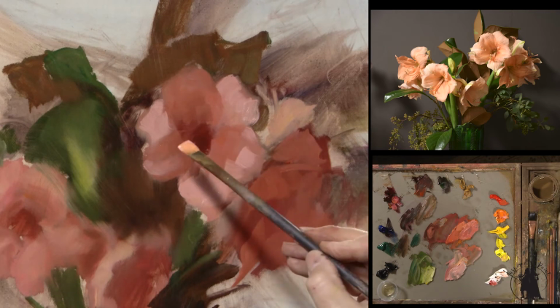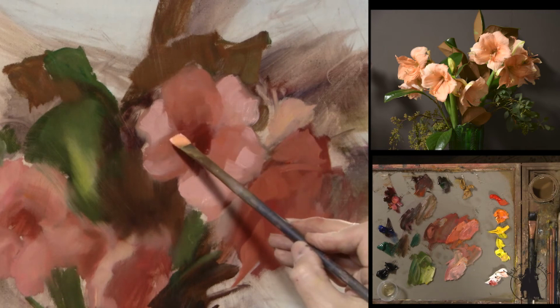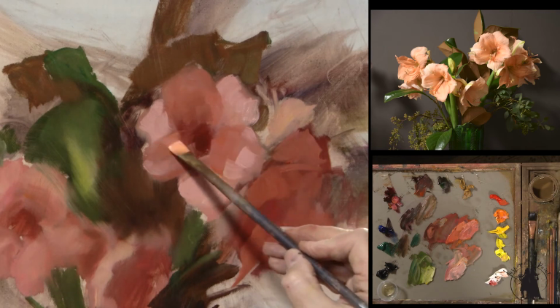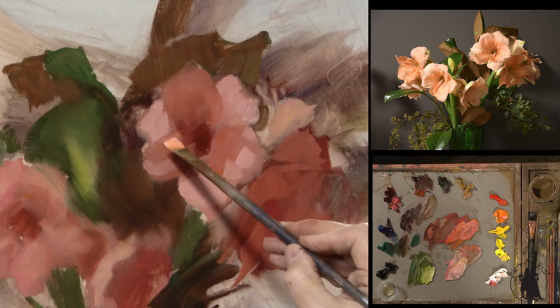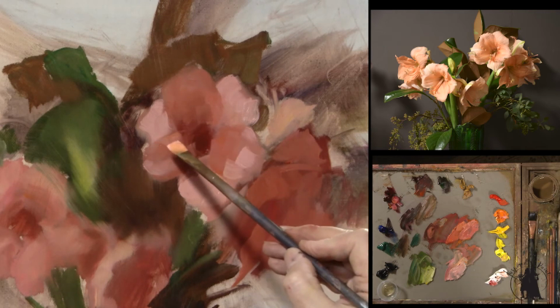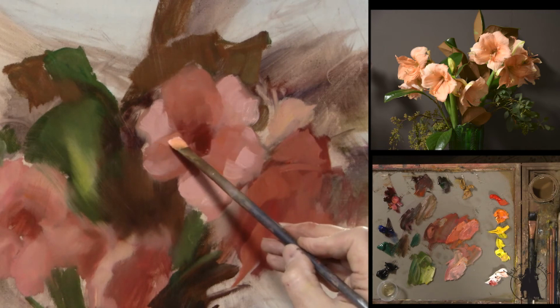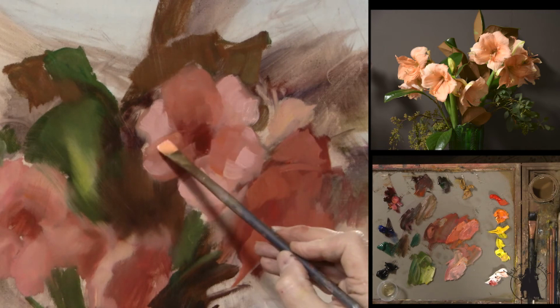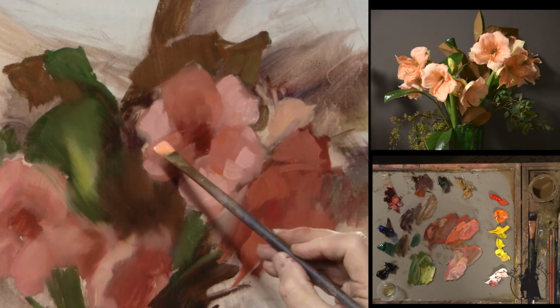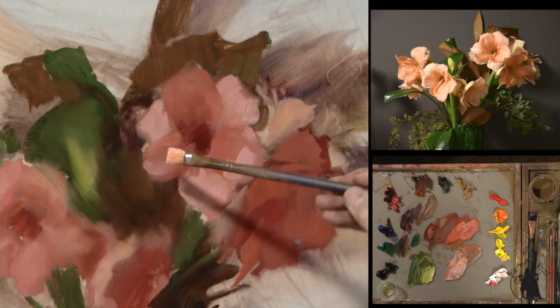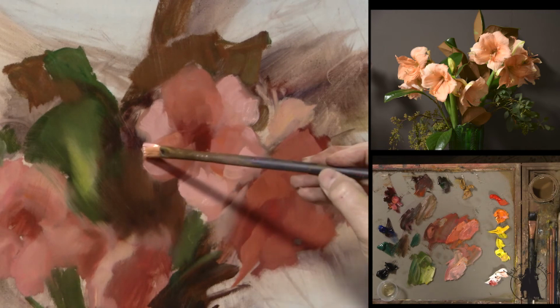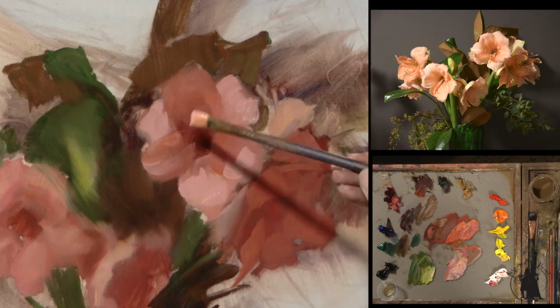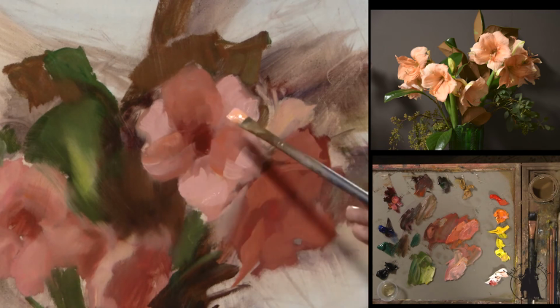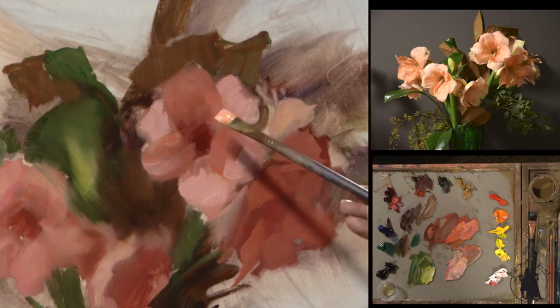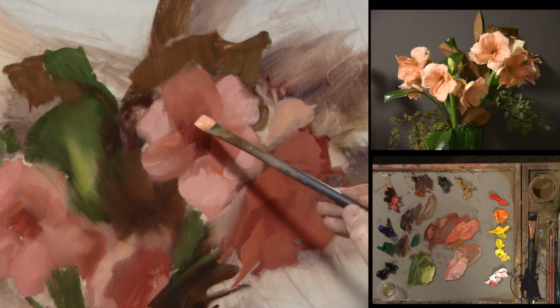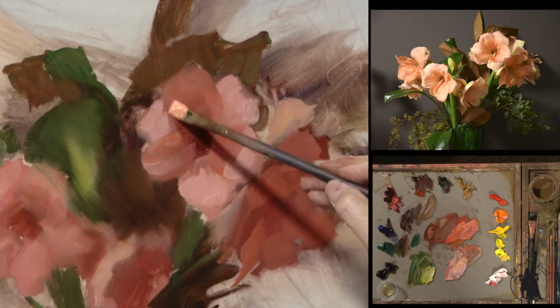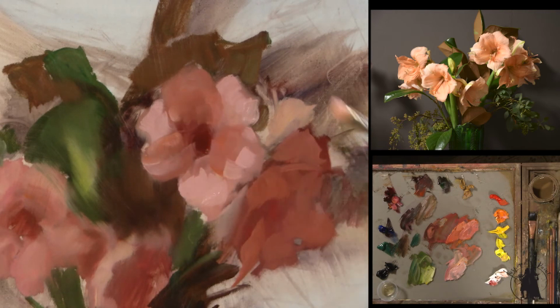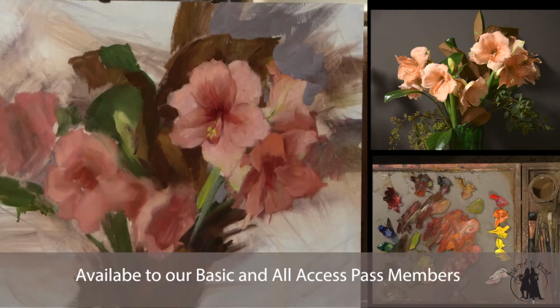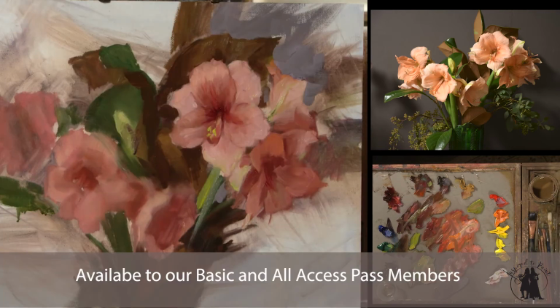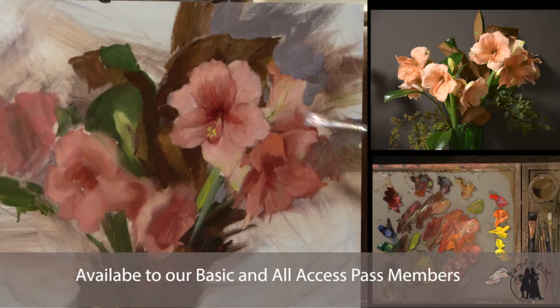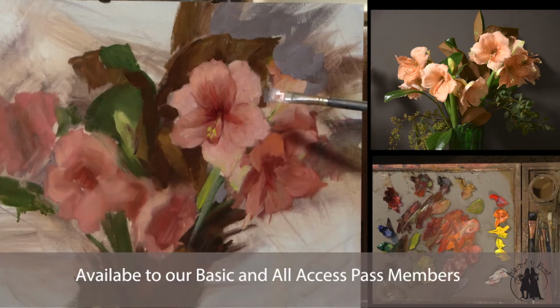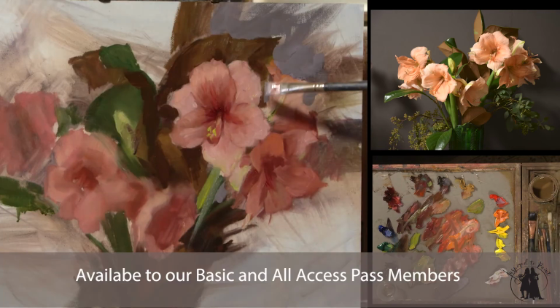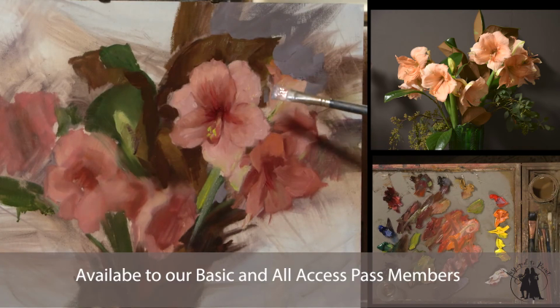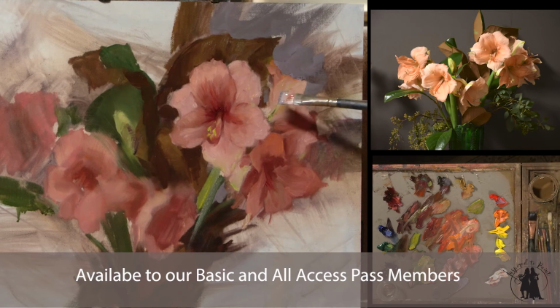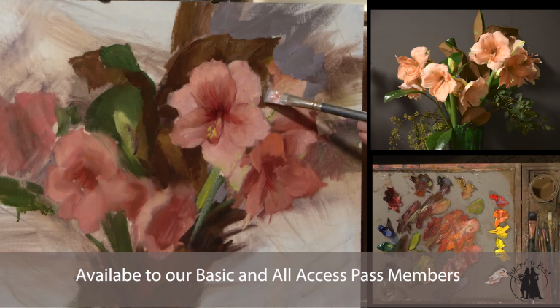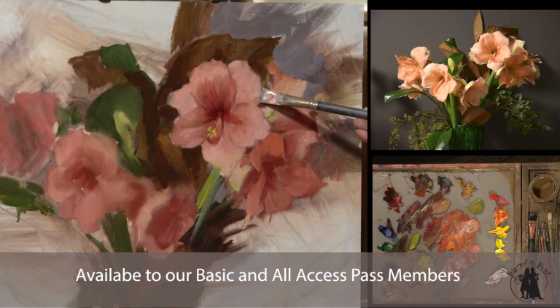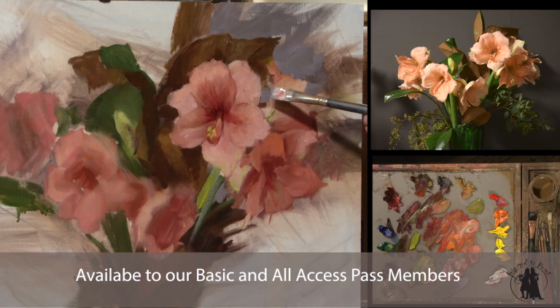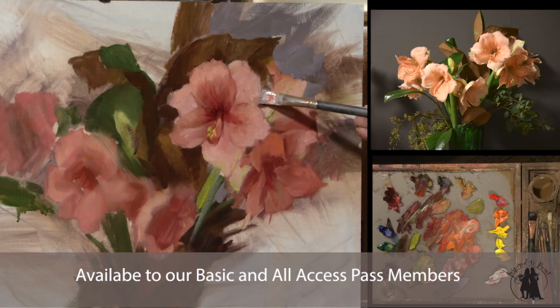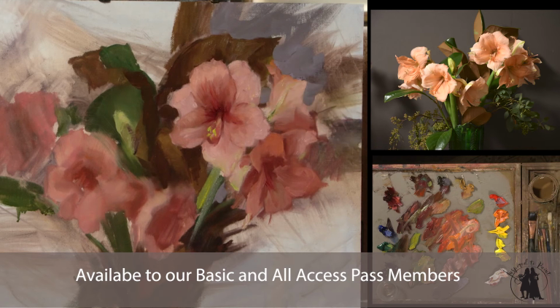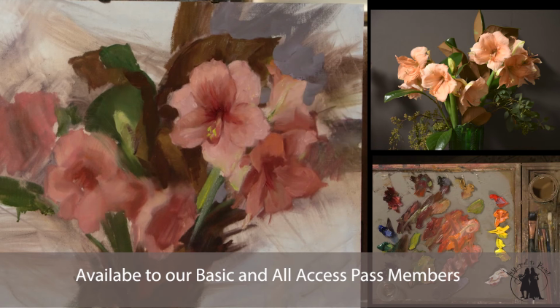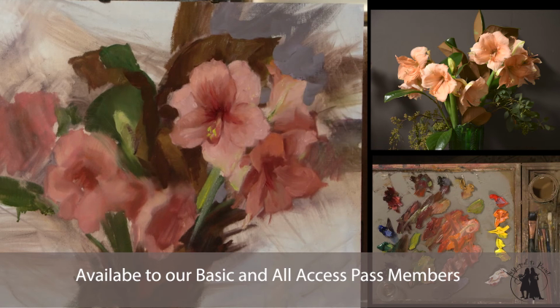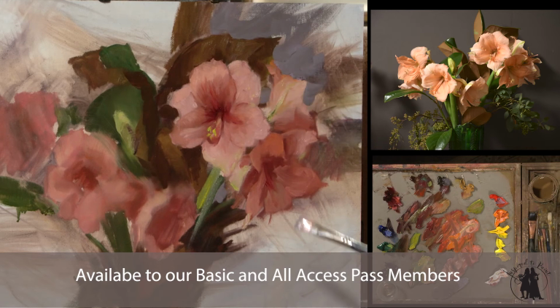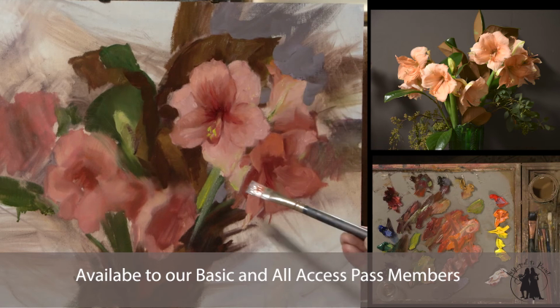We learned how to simplify shapes, adding the detail at the end and keeping things a little bit more abstract.